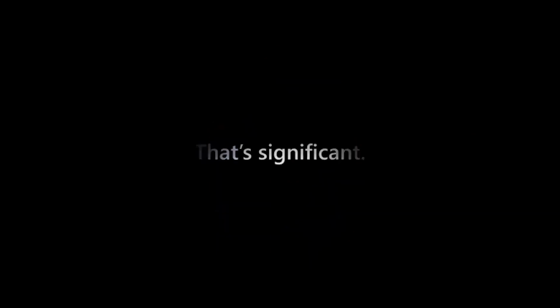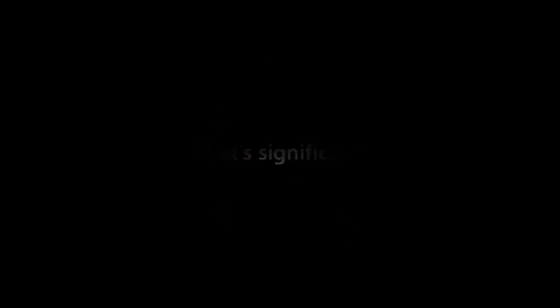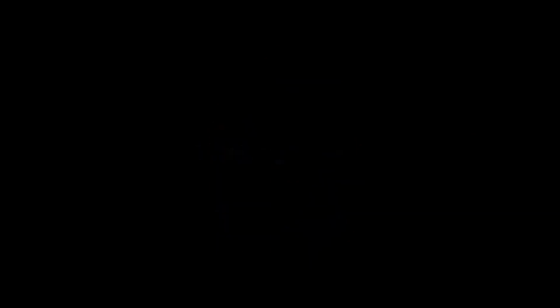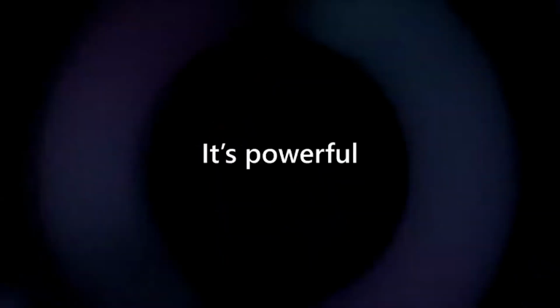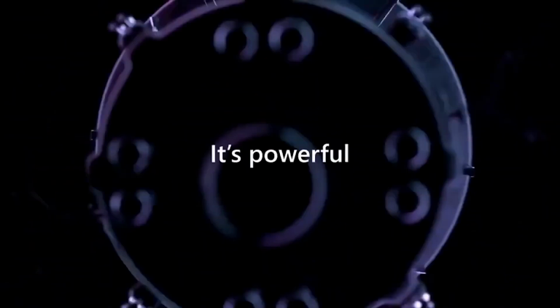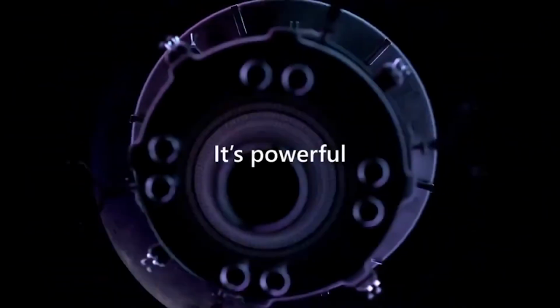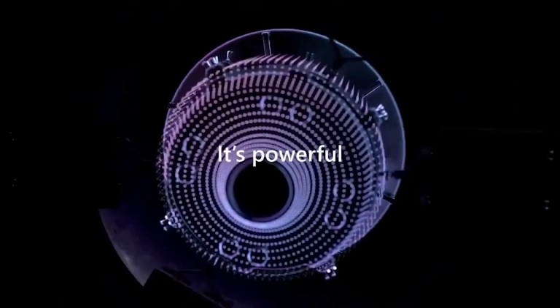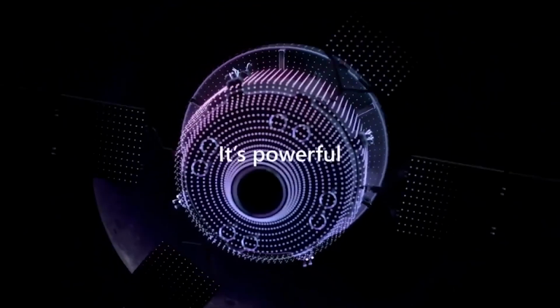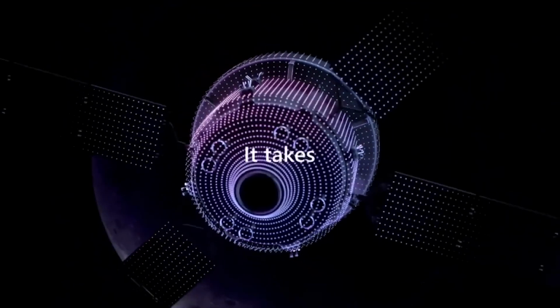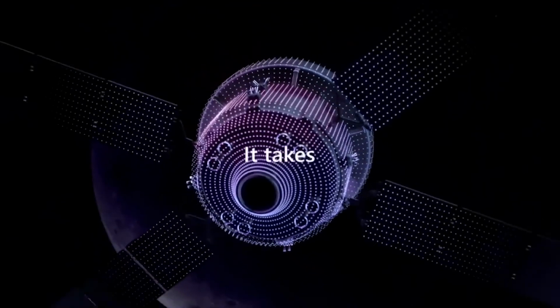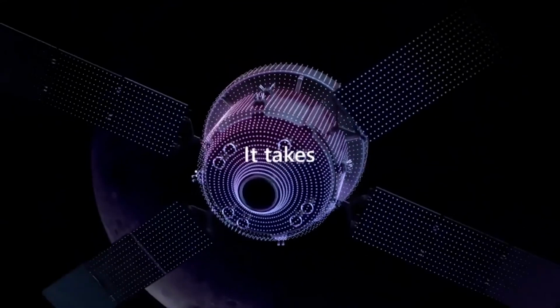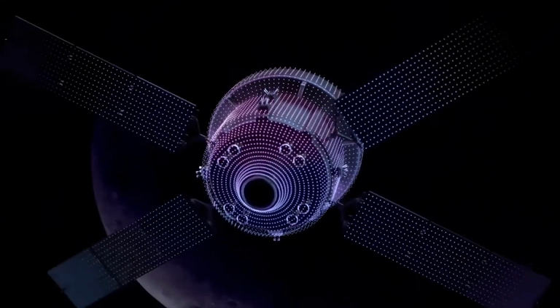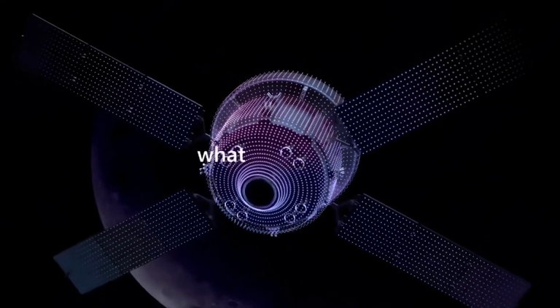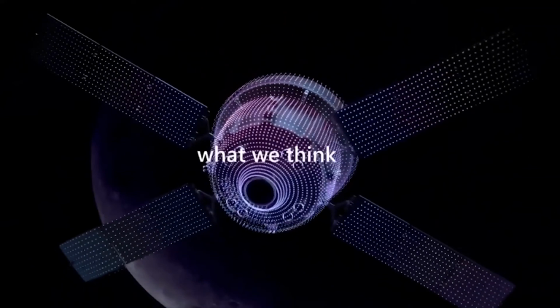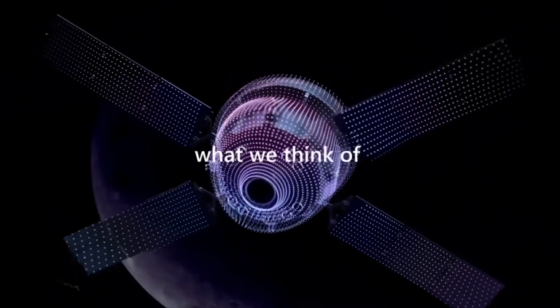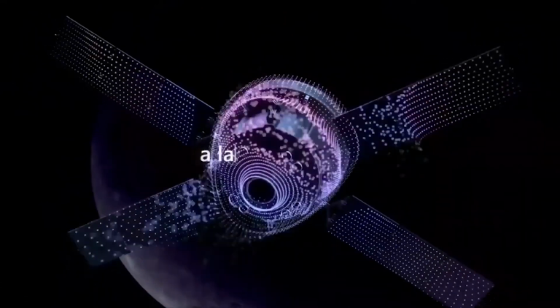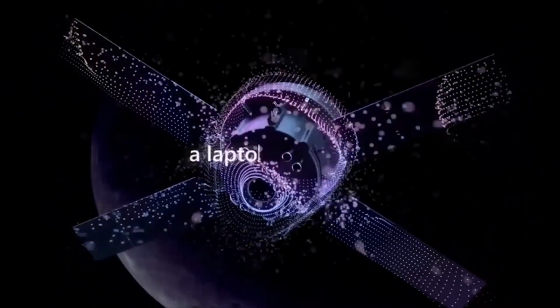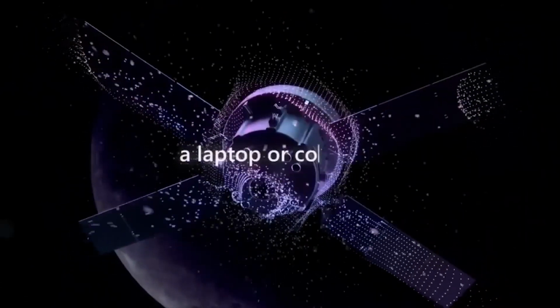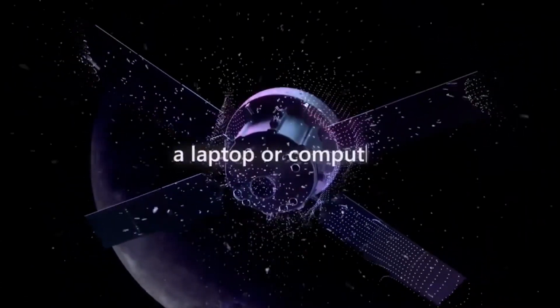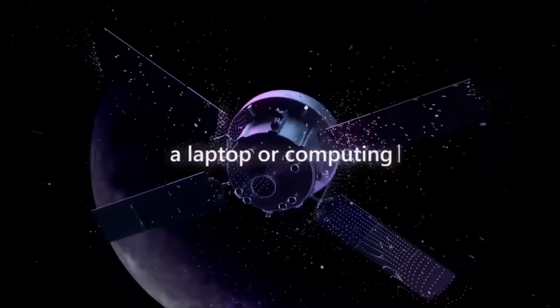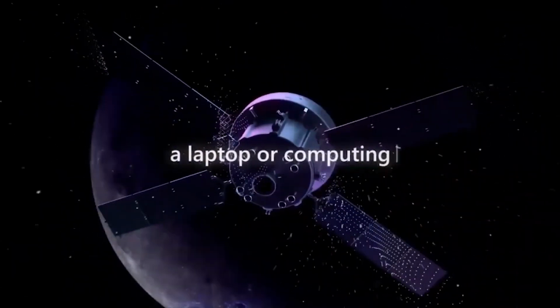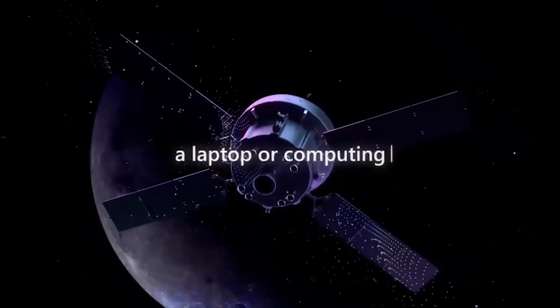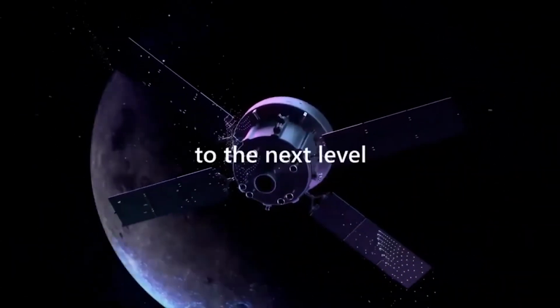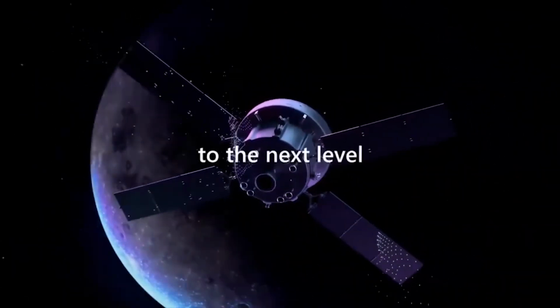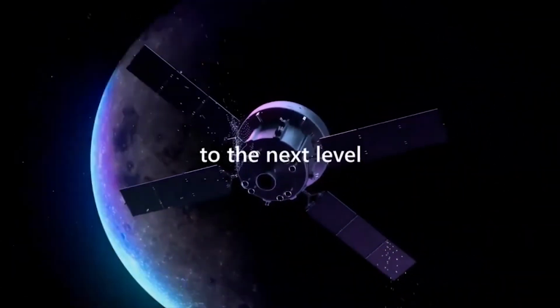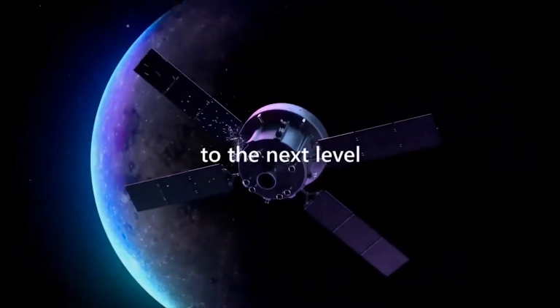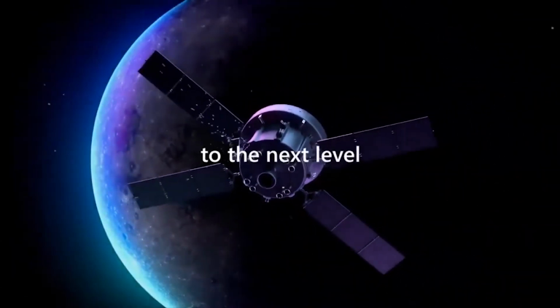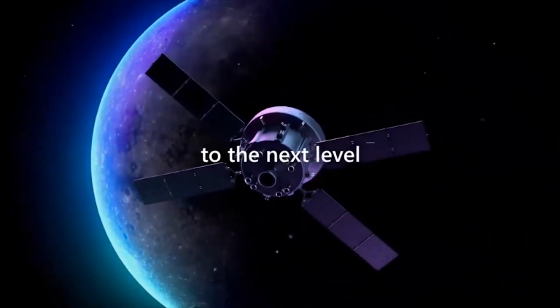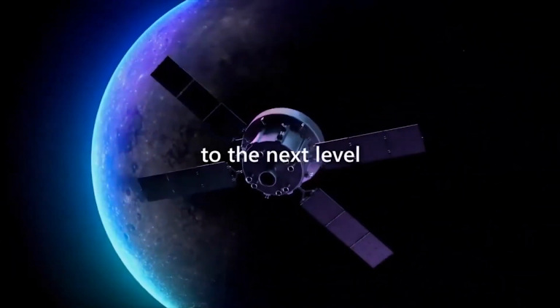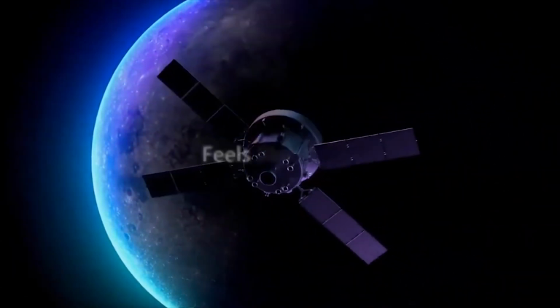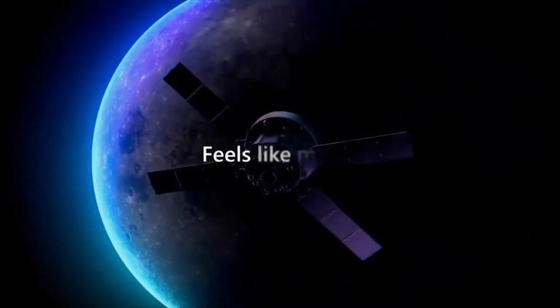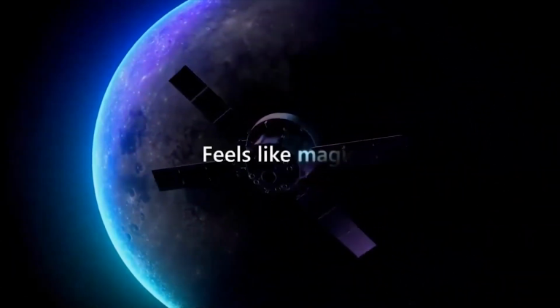It's just pretty powerful. It takes what we think of as a laptop or computing to the next level. It feels like magic.